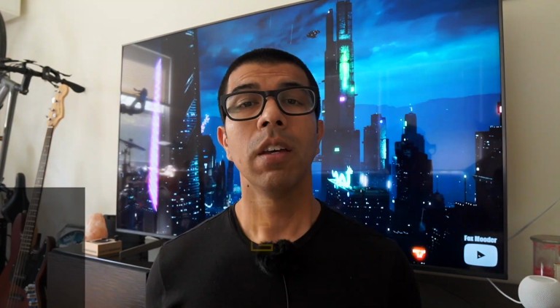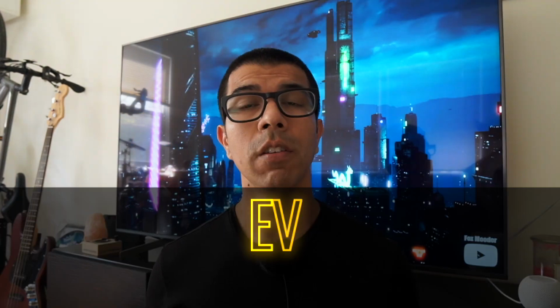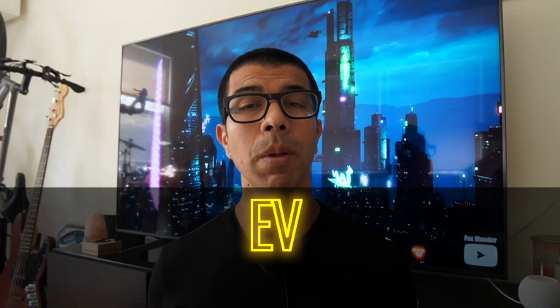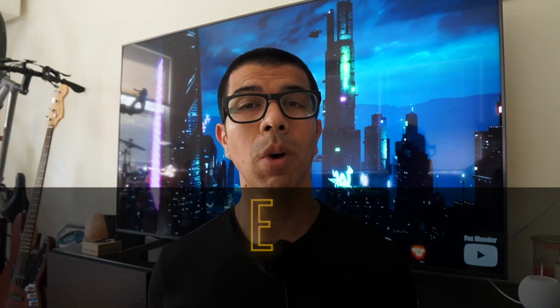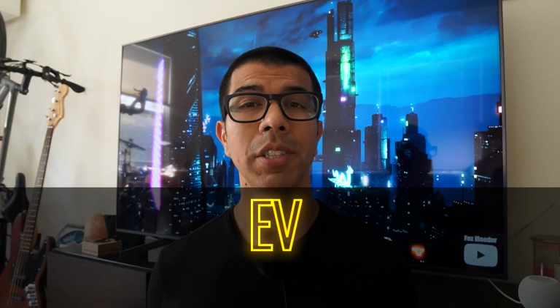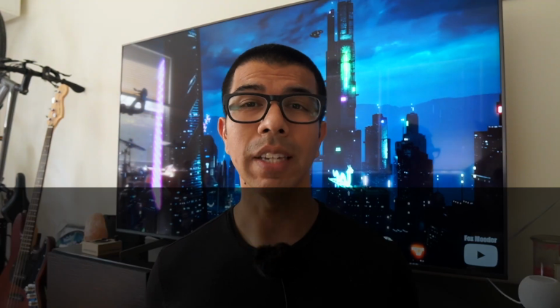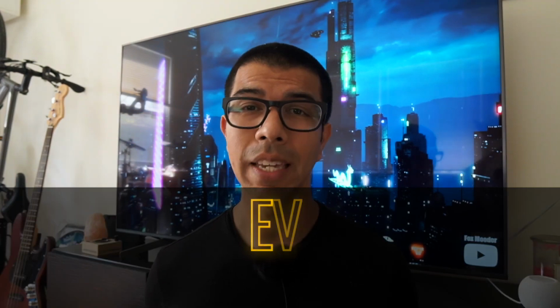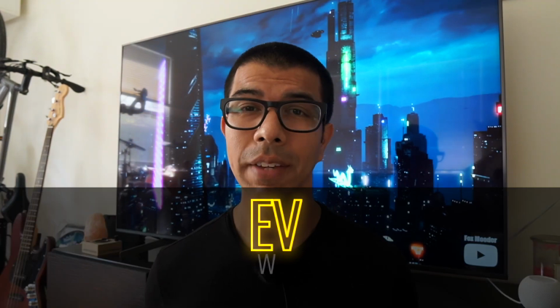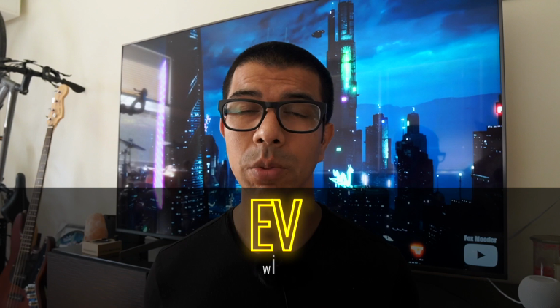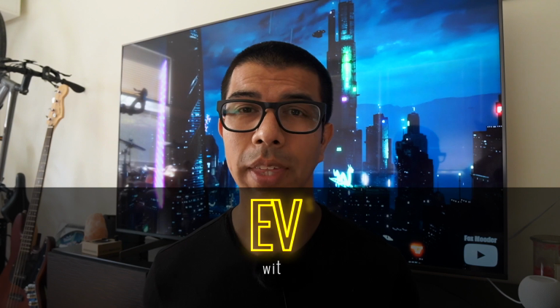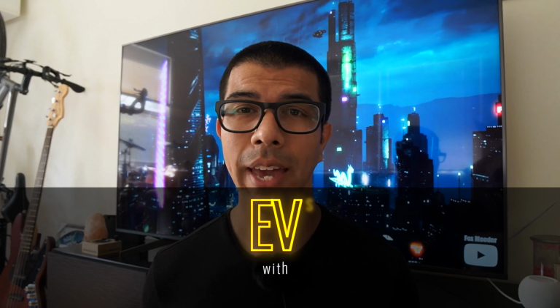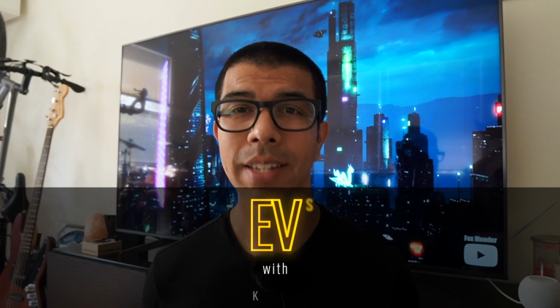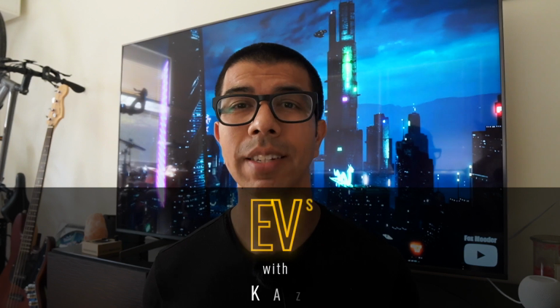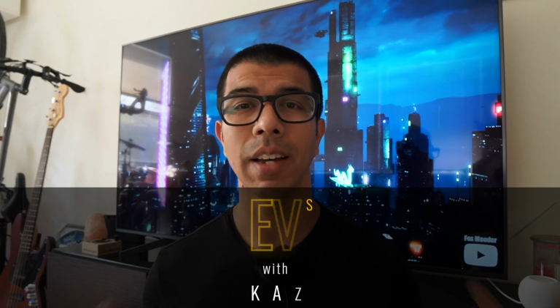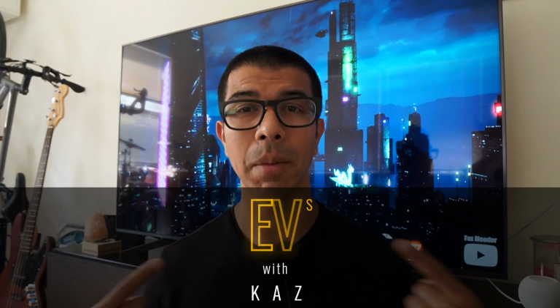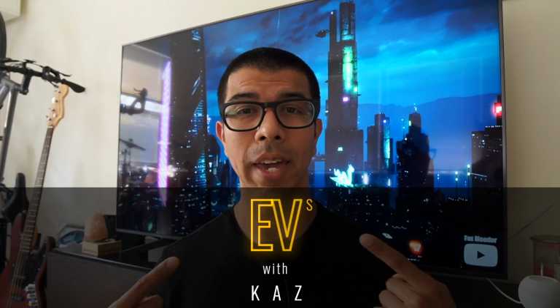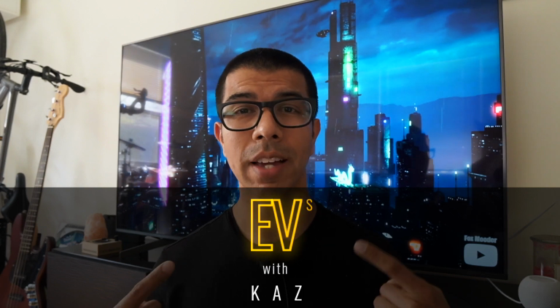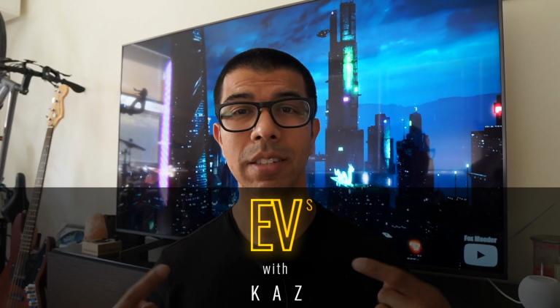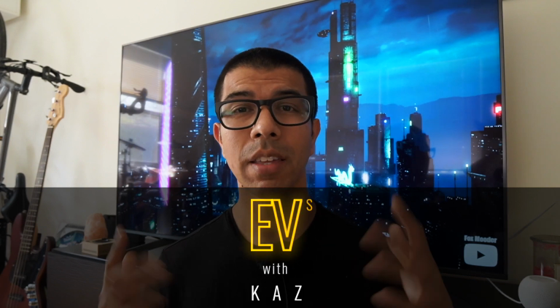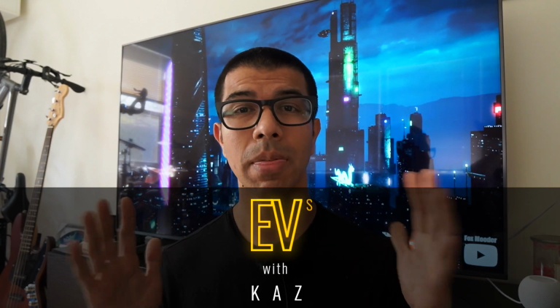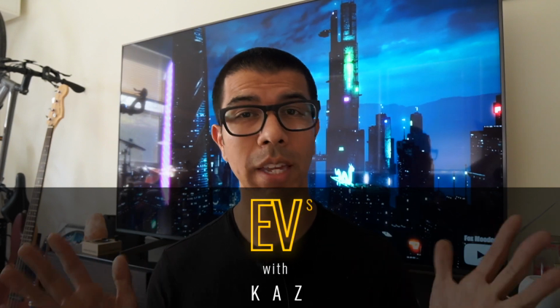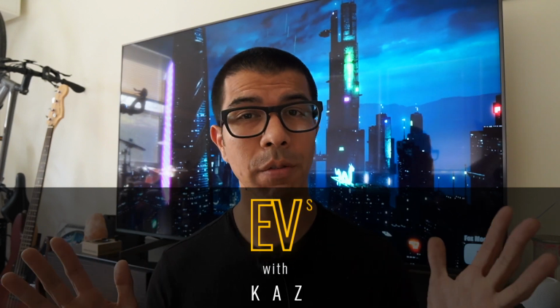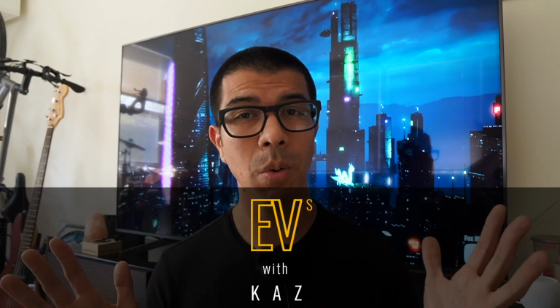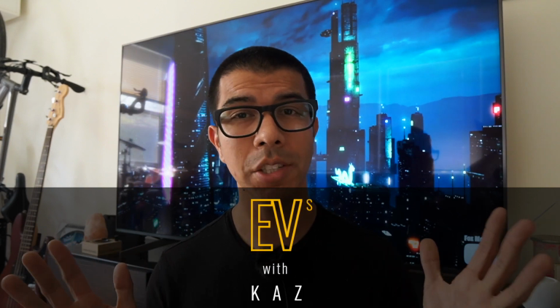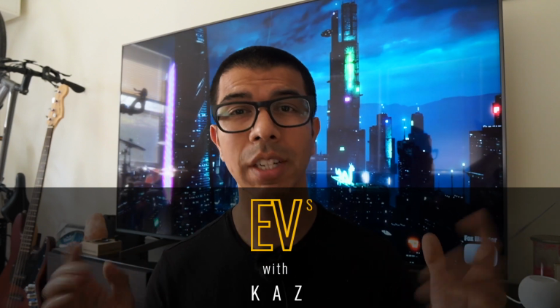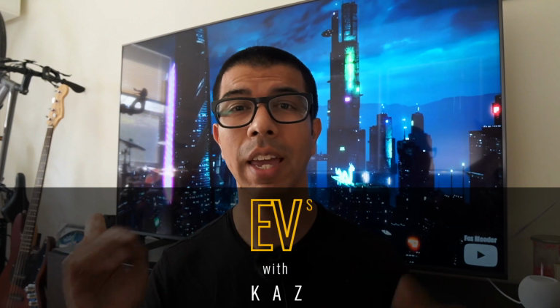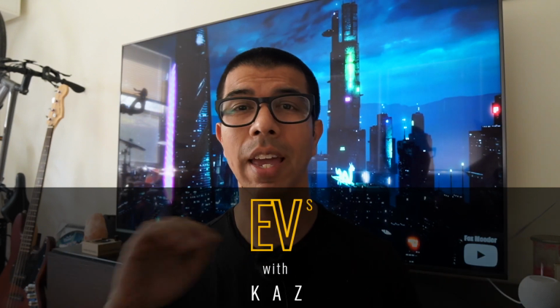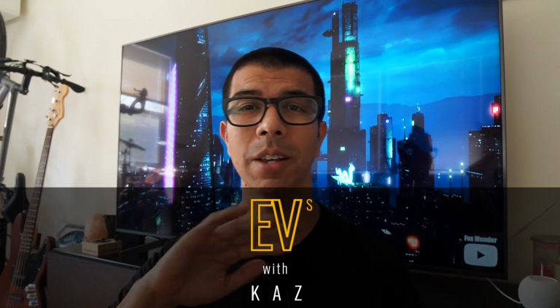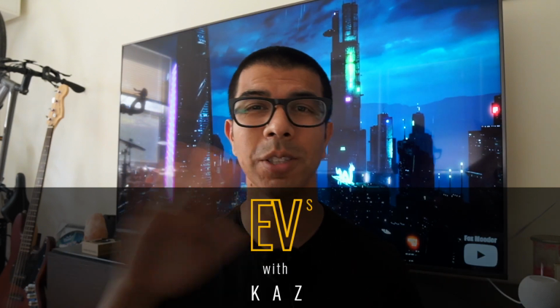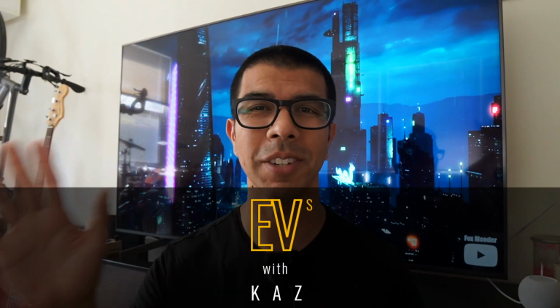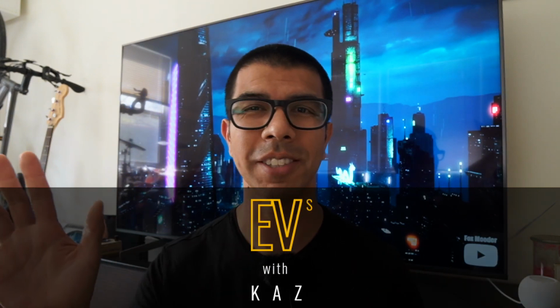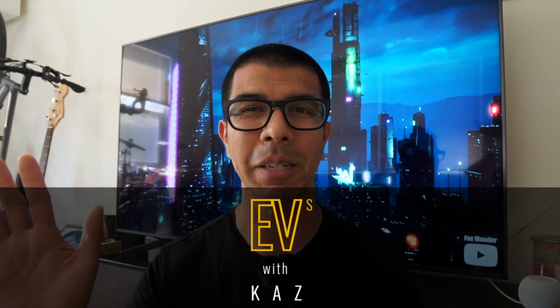You've been watching EVs with Kaz. I'm Kaz. Thank you for watching, and I'll see you next time.